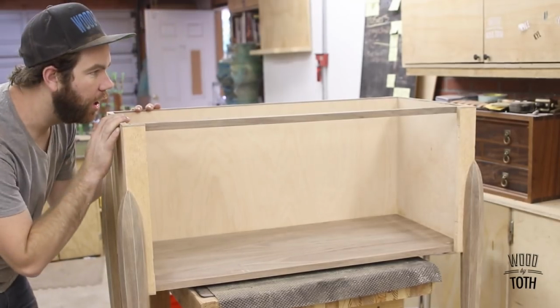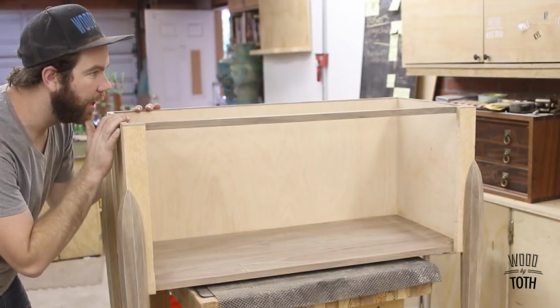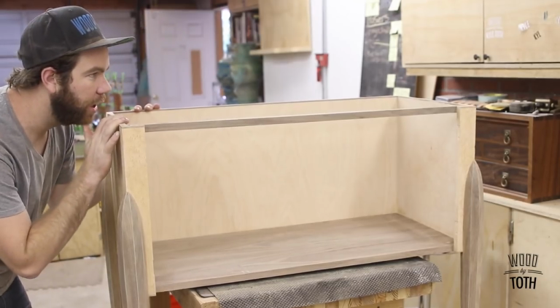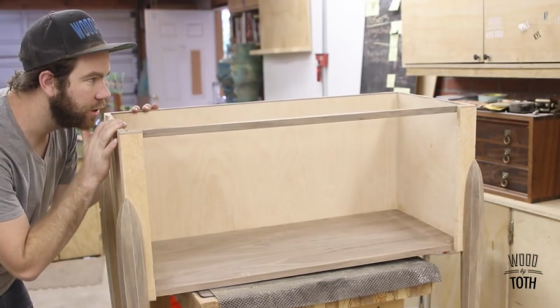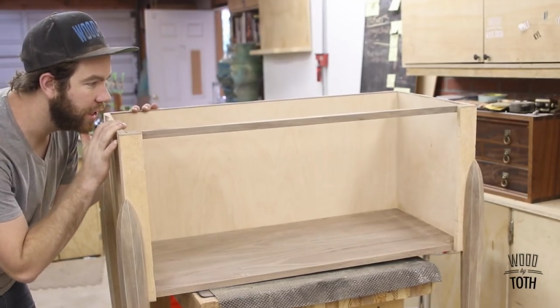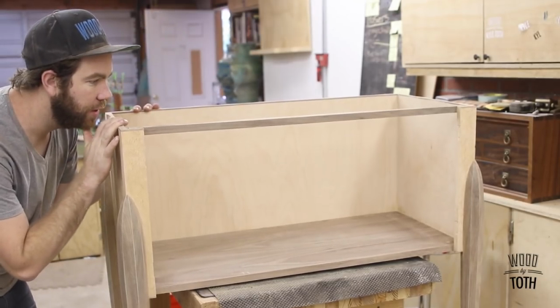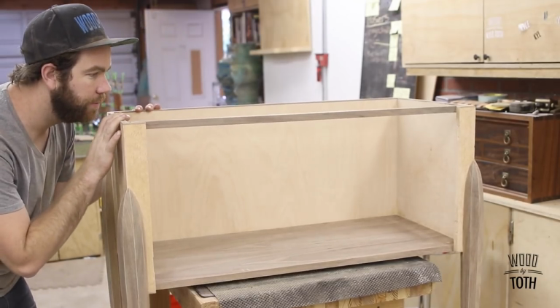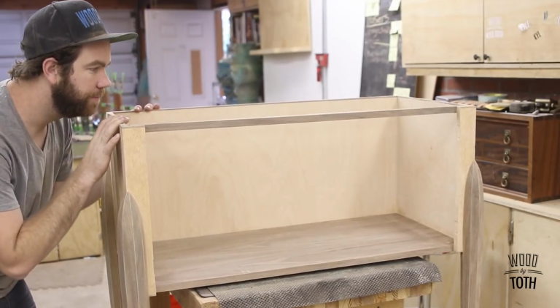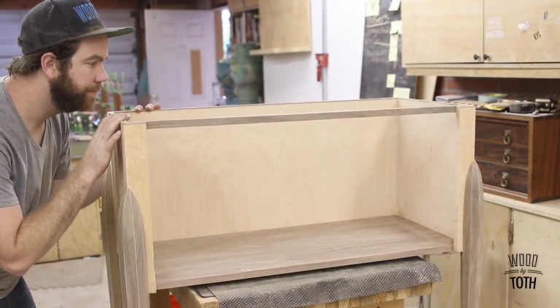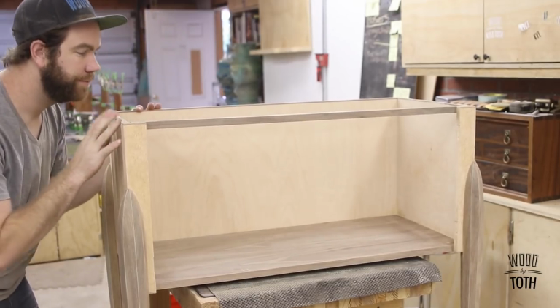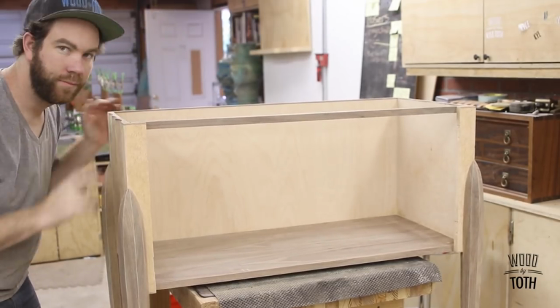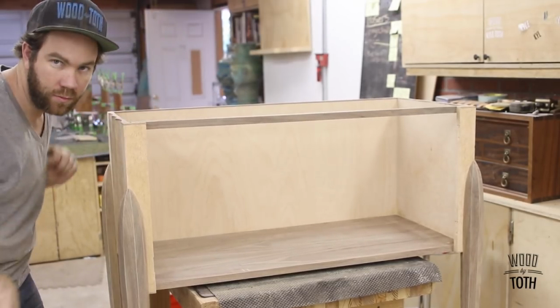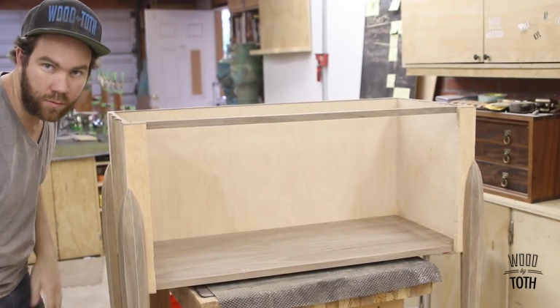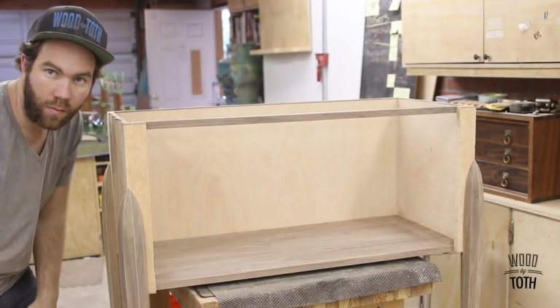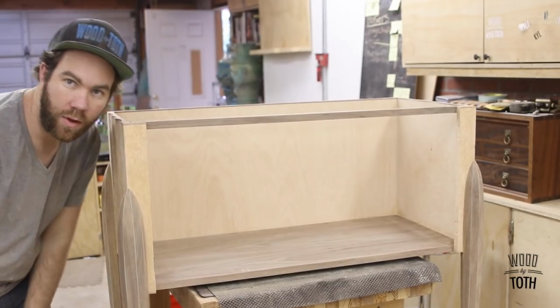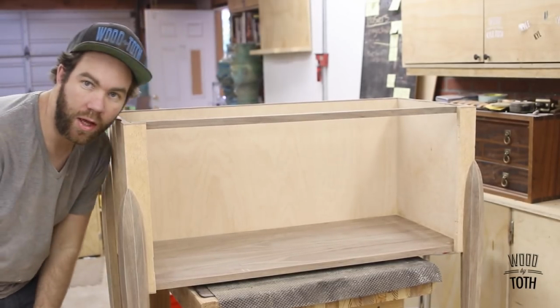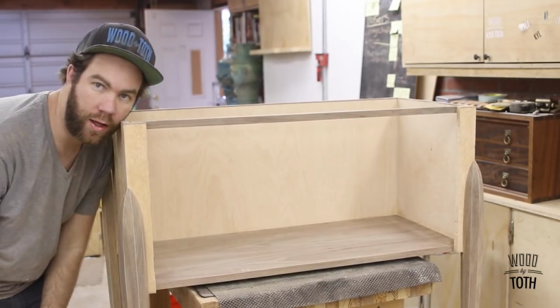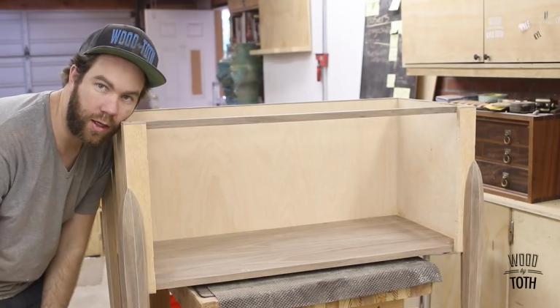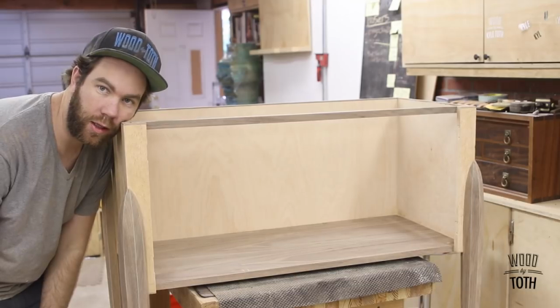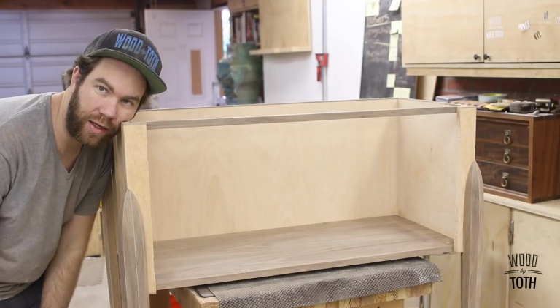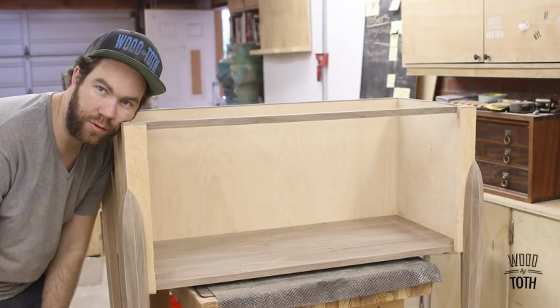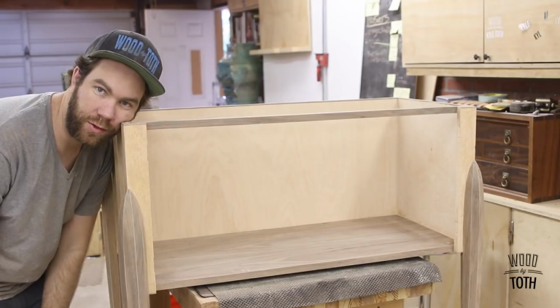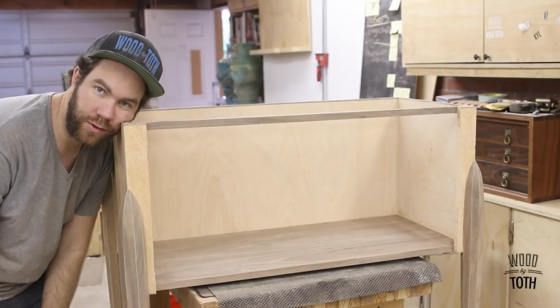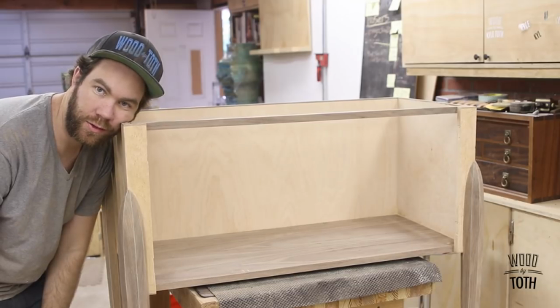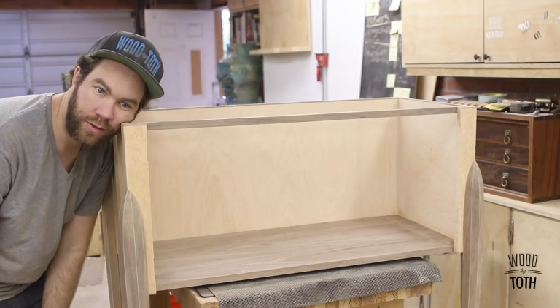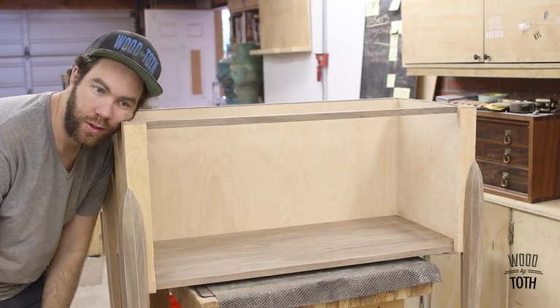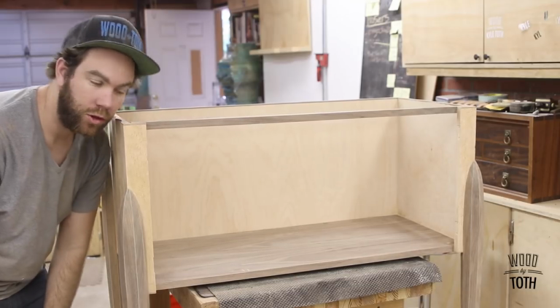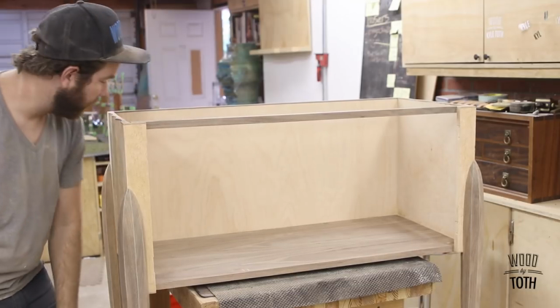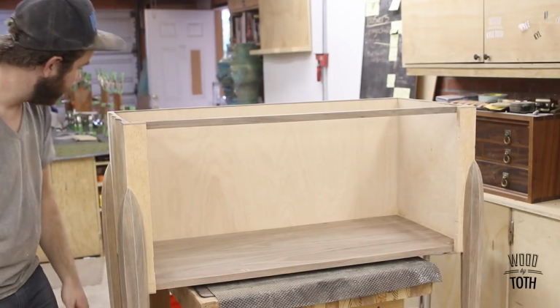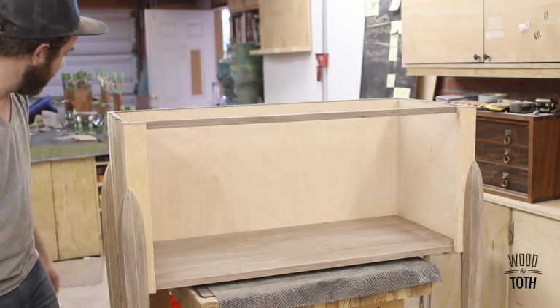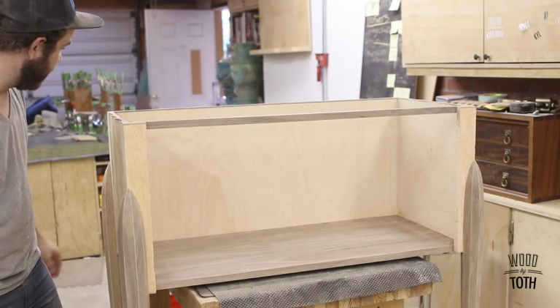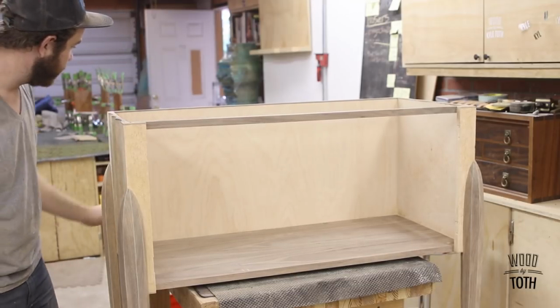I've got it all sanded and leveled, so I'm going to use the same finish.